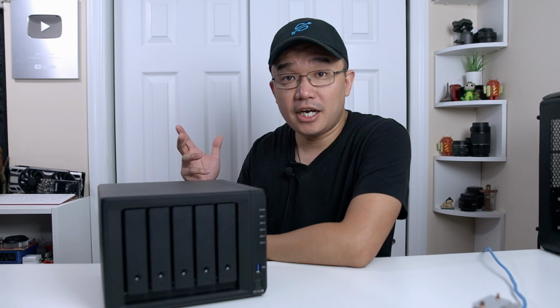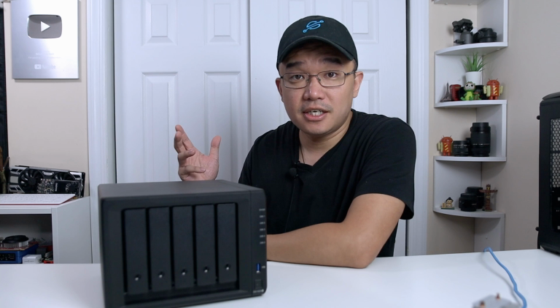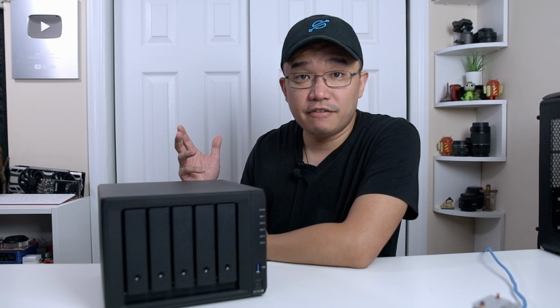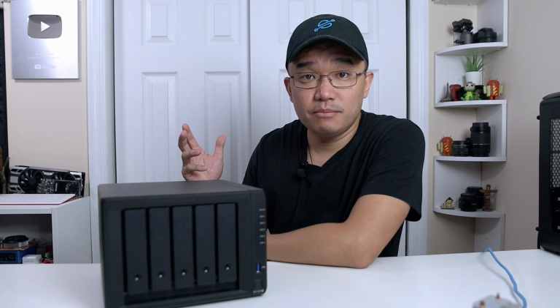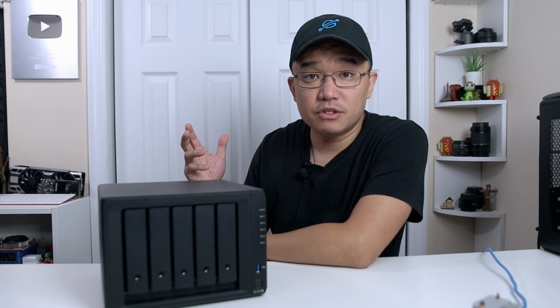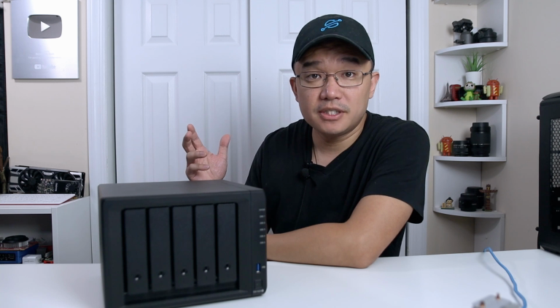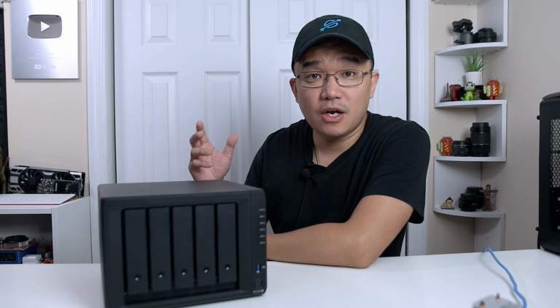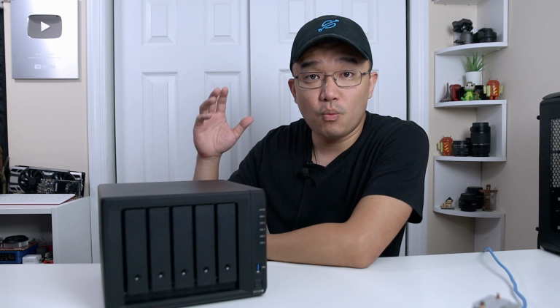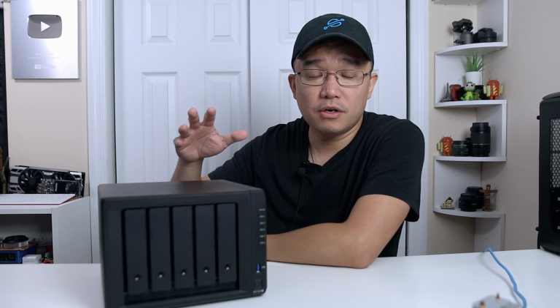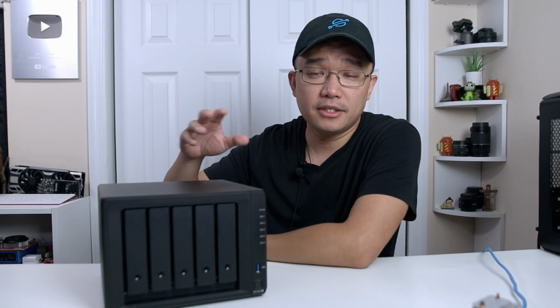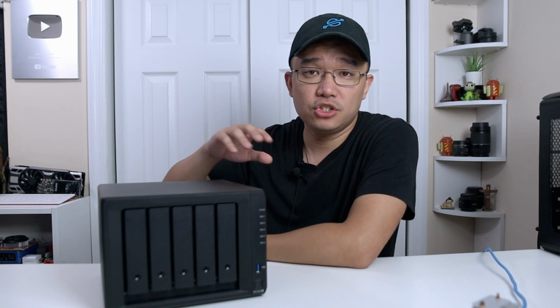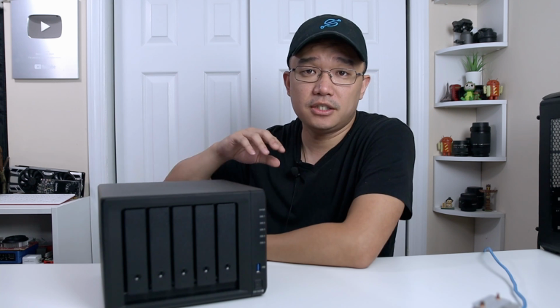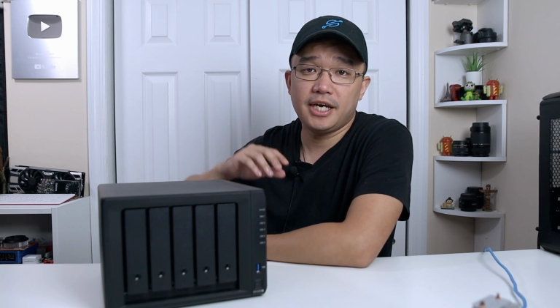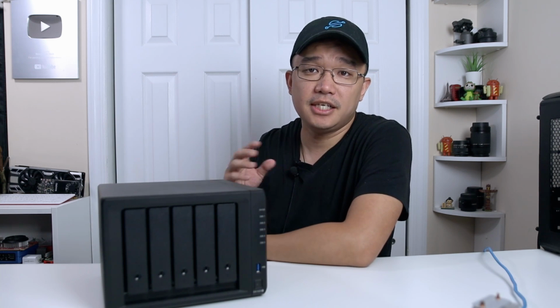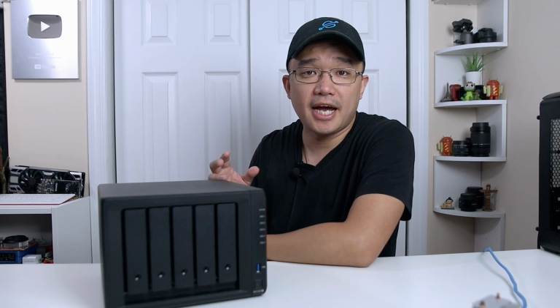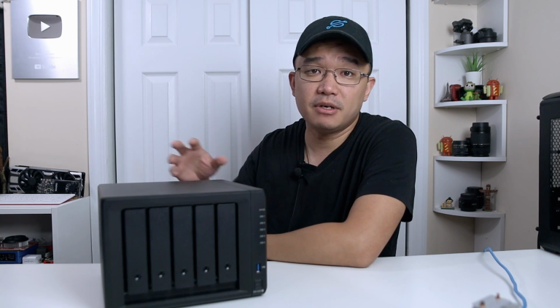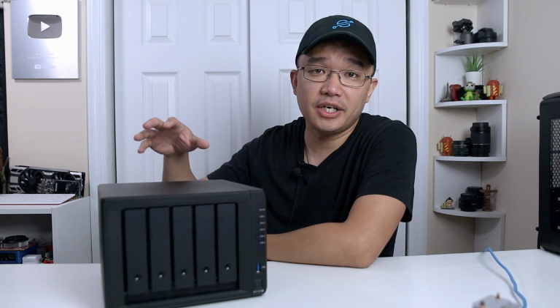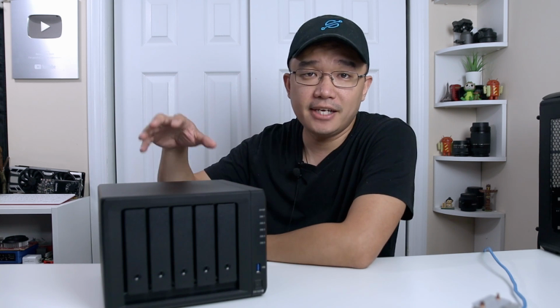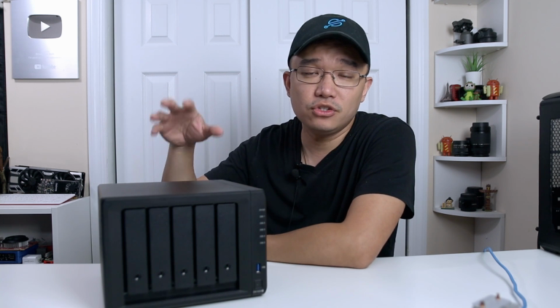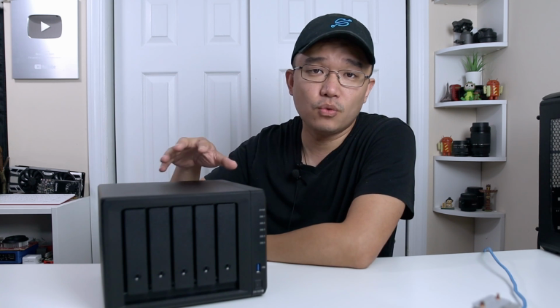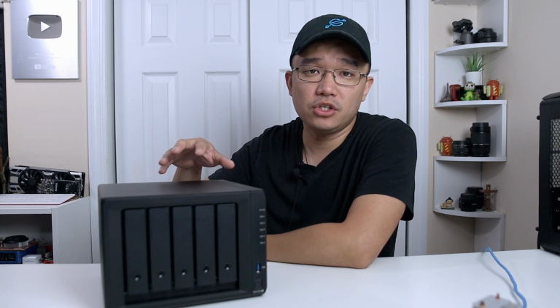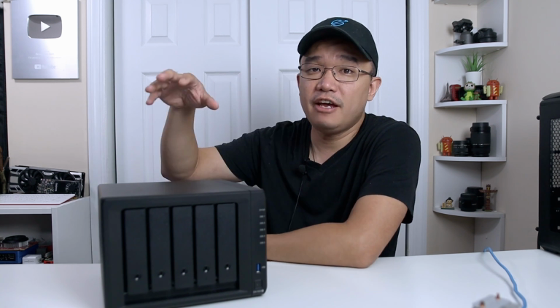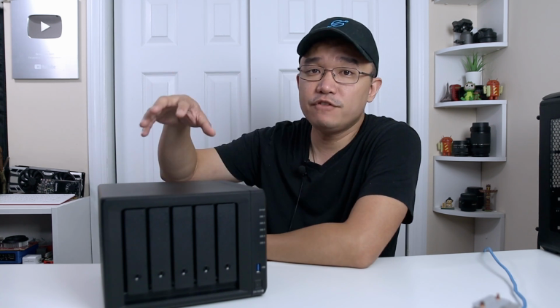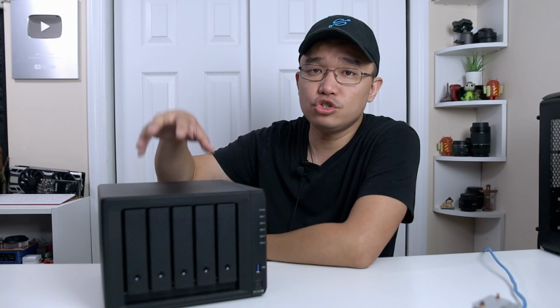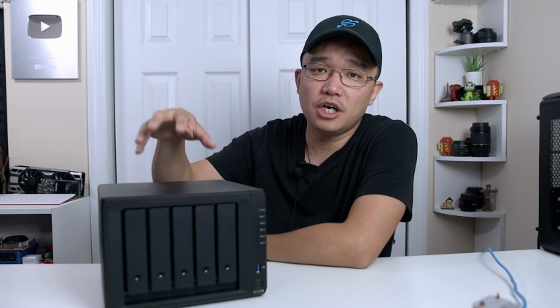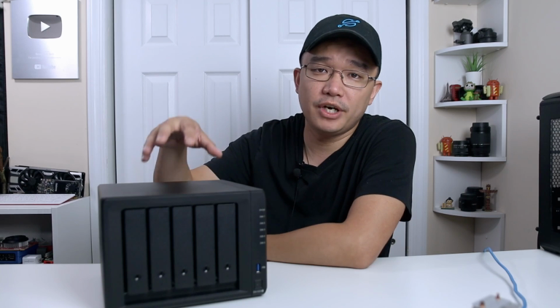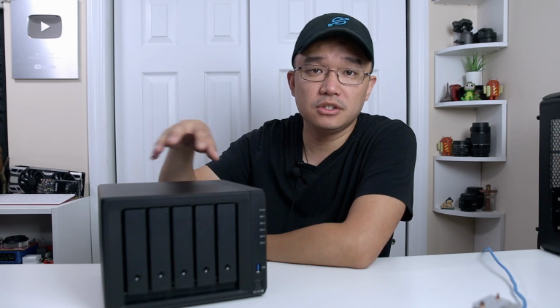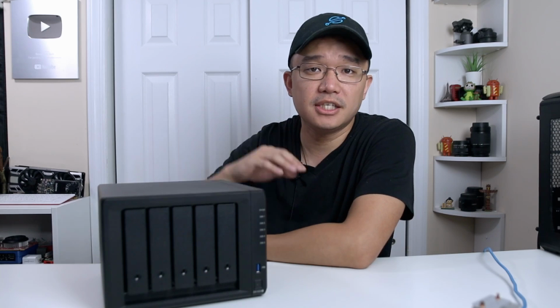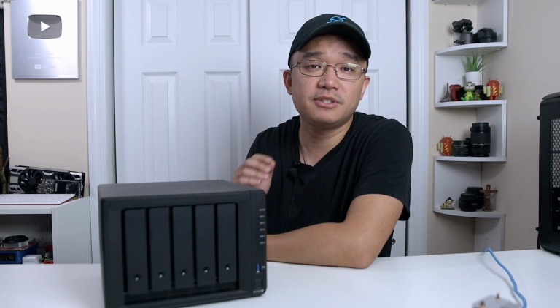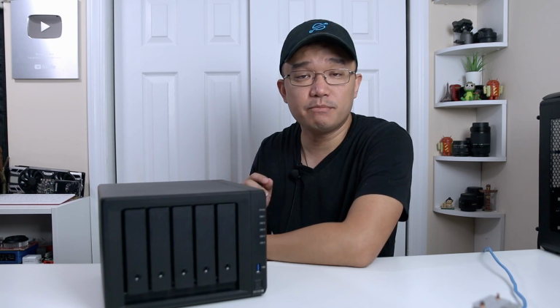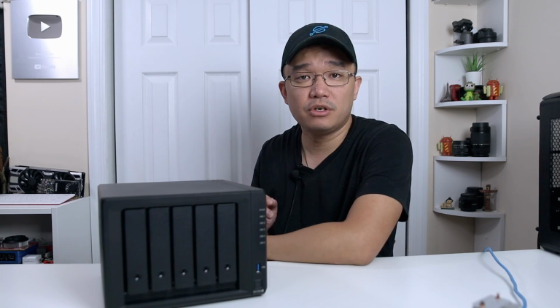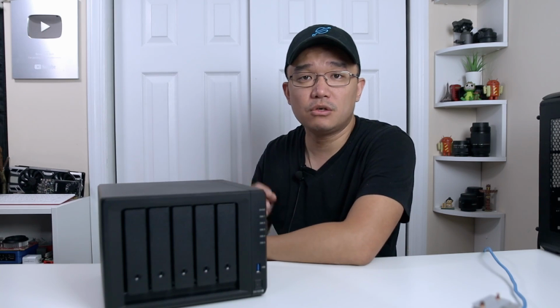Hey guys, Don here from Nova Spirit Tech, welcome back to the channel. Today I'm going to try to answer your question: should you upgrade to DSM 7.0?